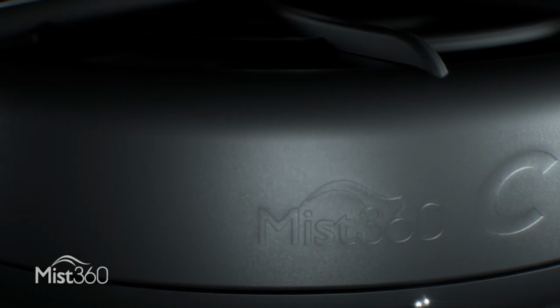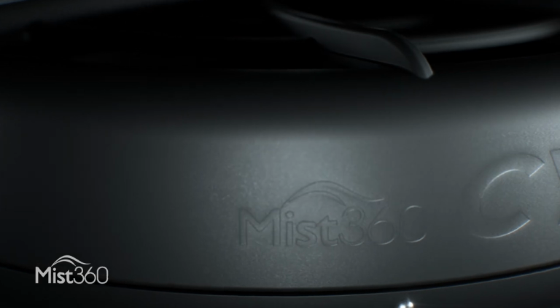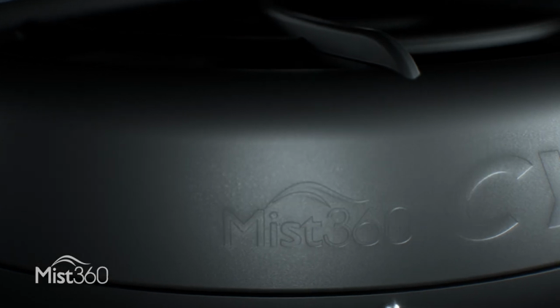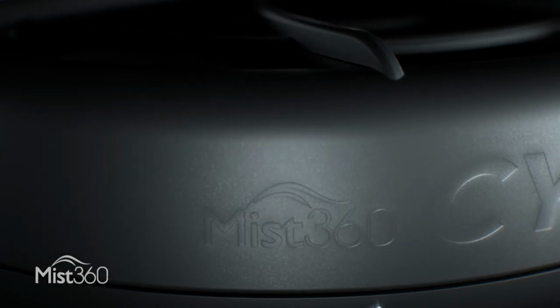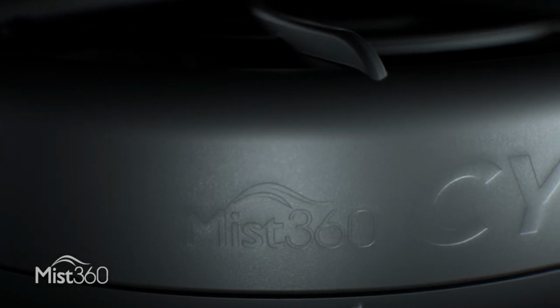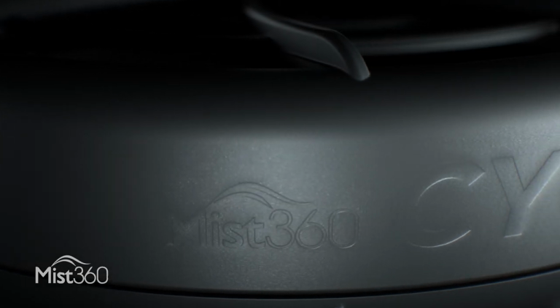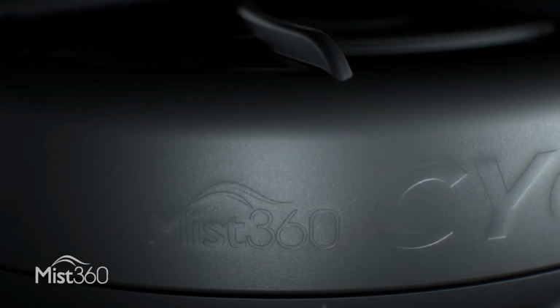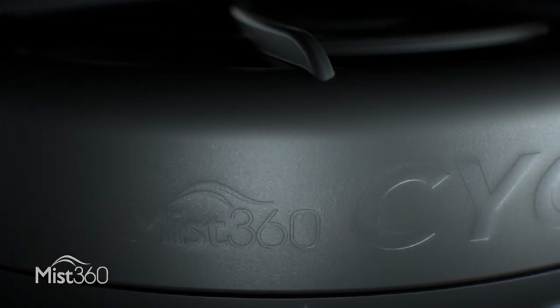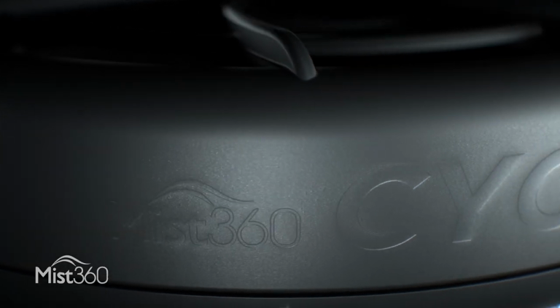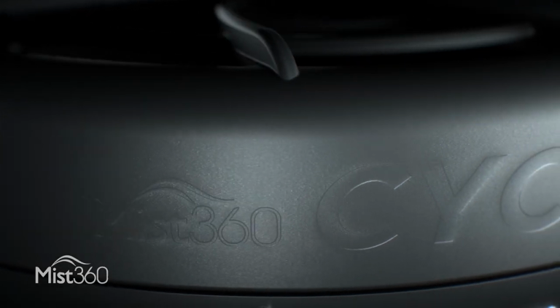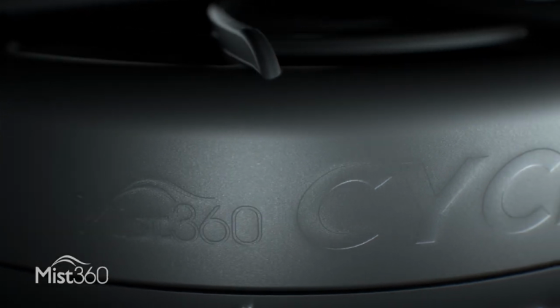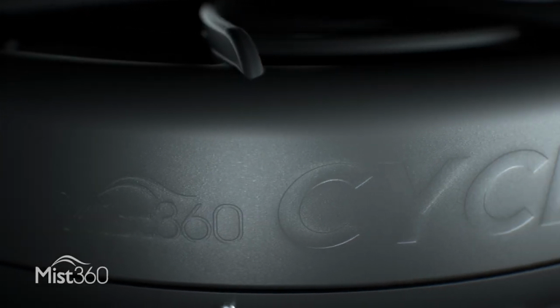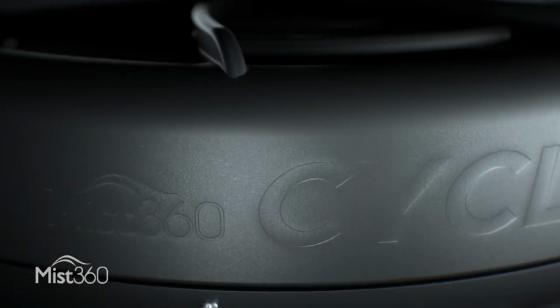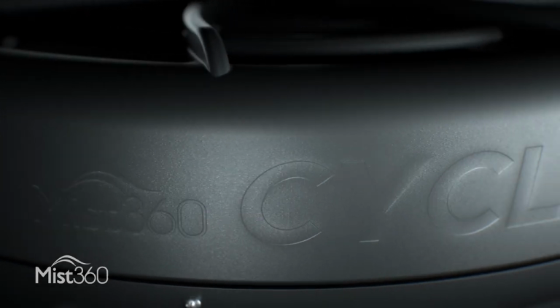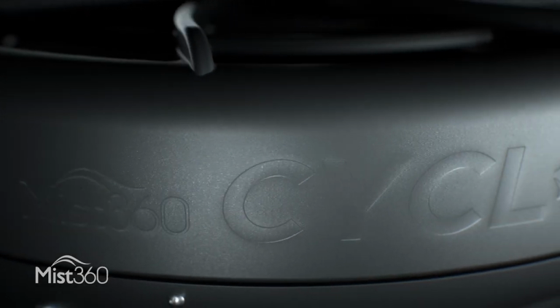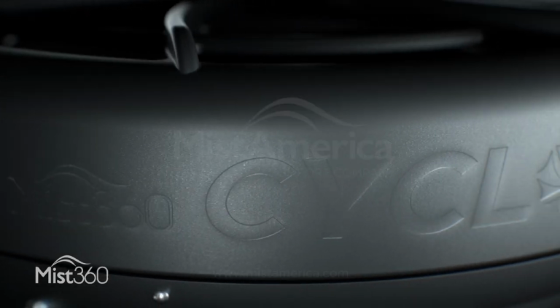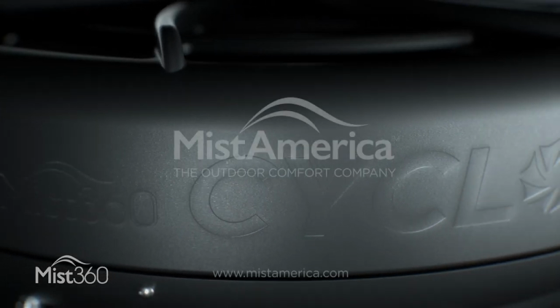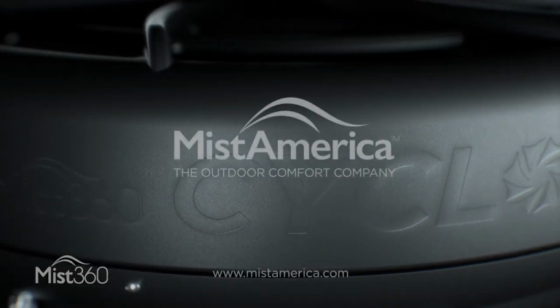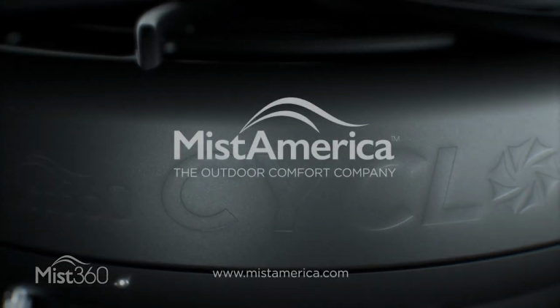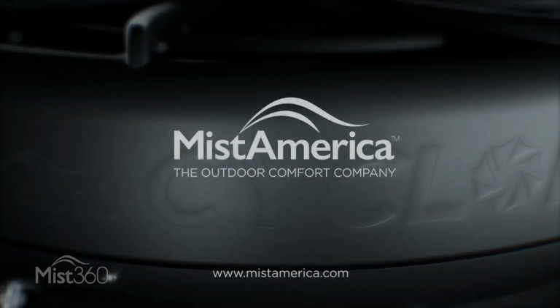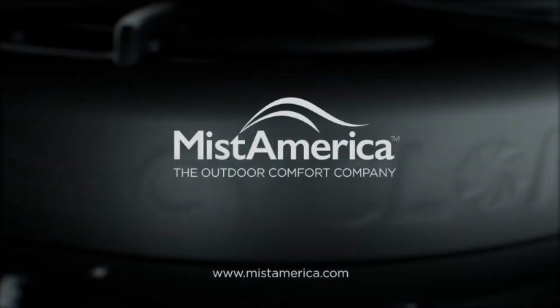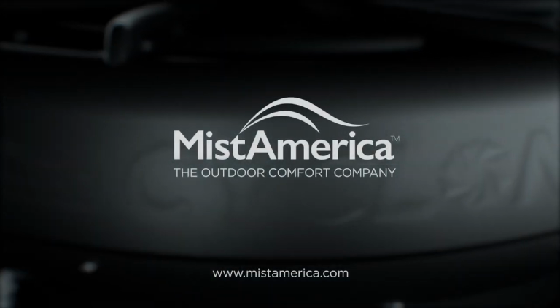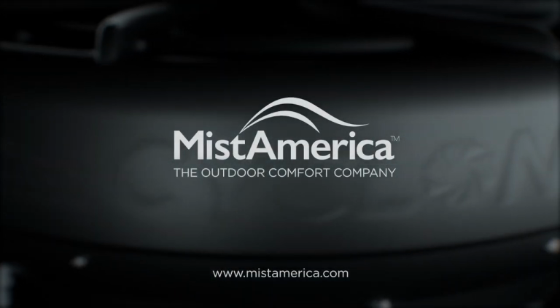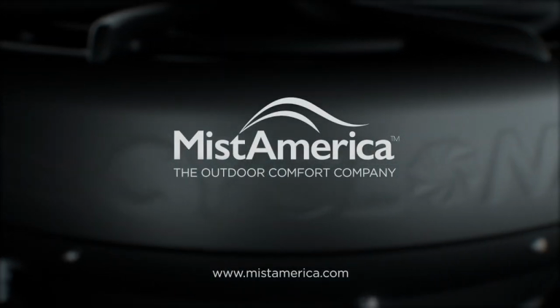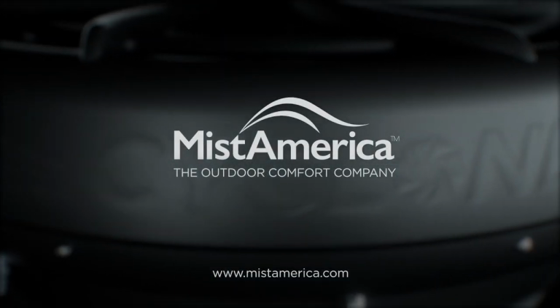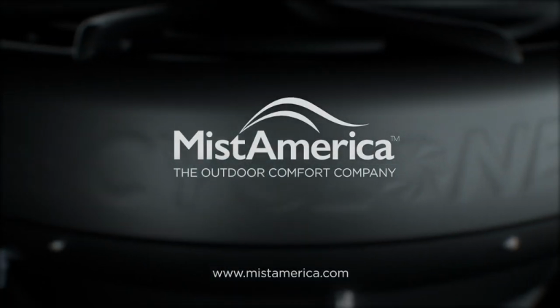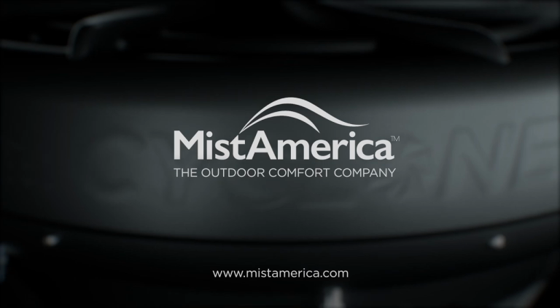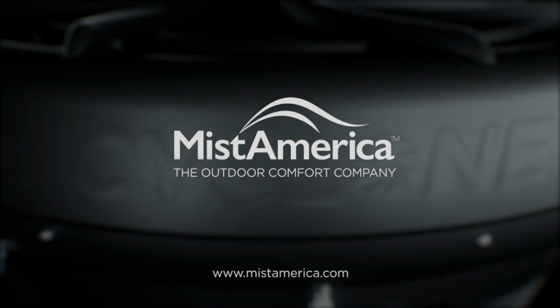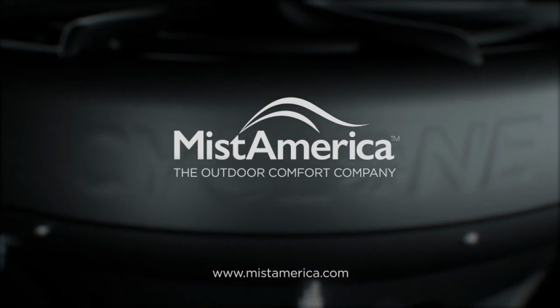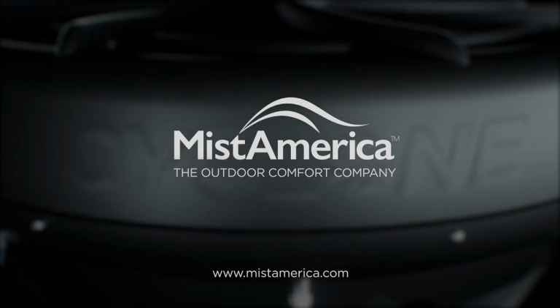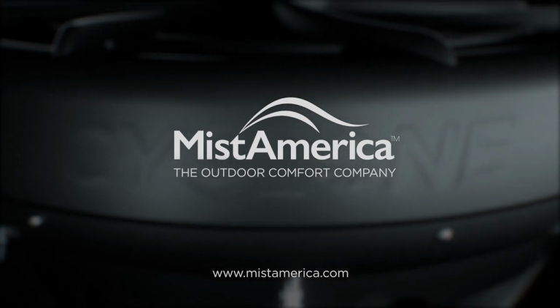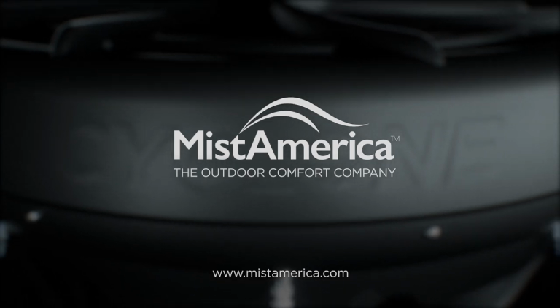So whether you need cooling for the morning, afternoon, or evening, shop MistAmerica.com today for a cooler tomorrow.